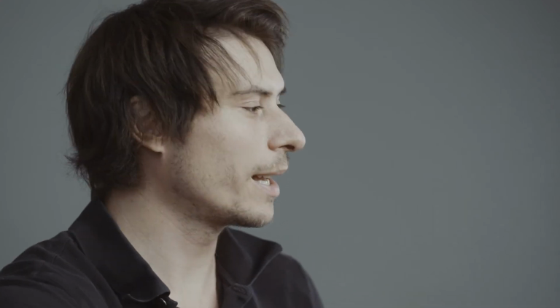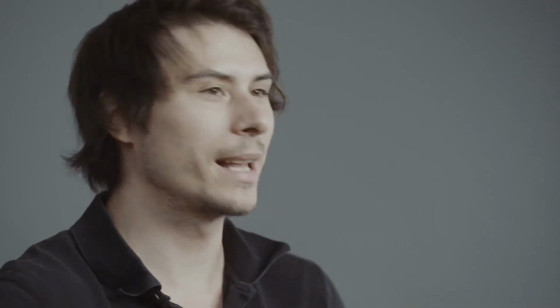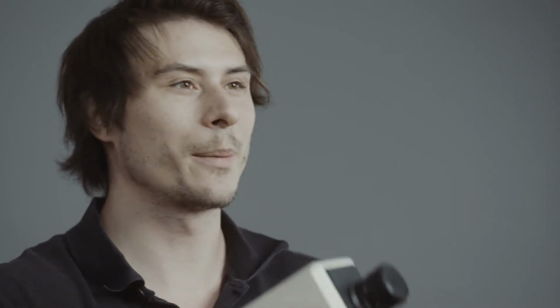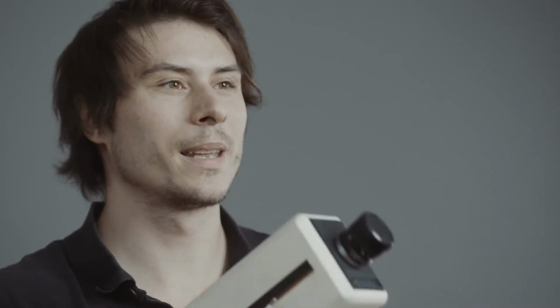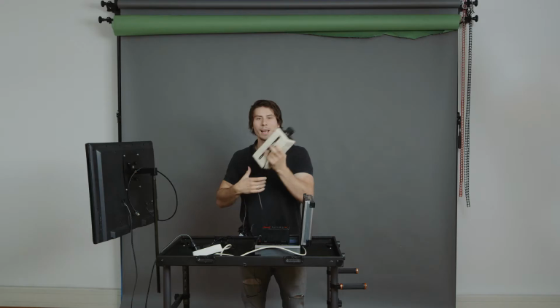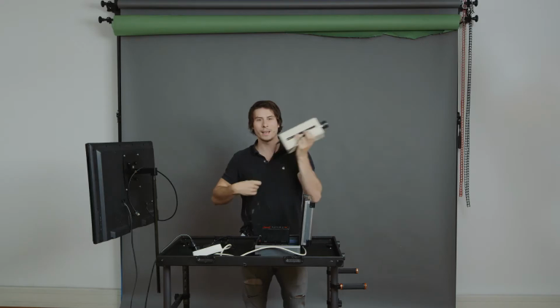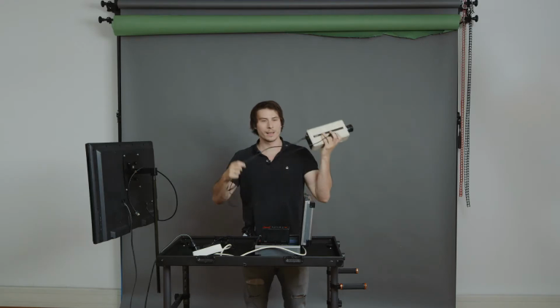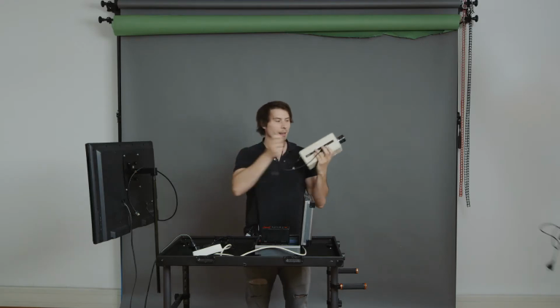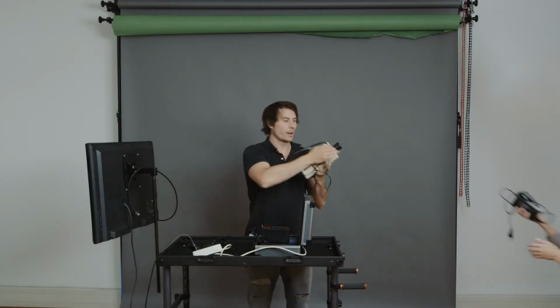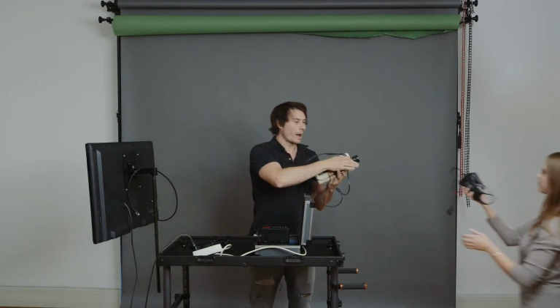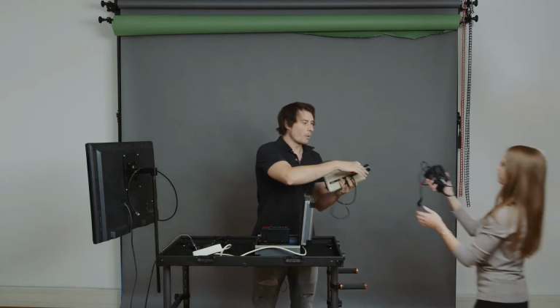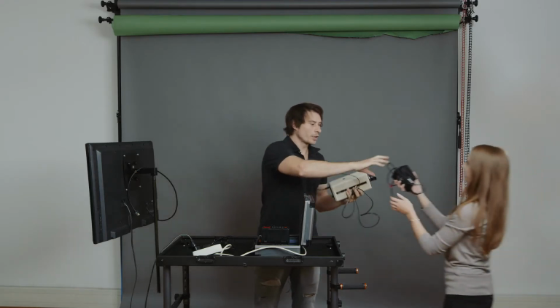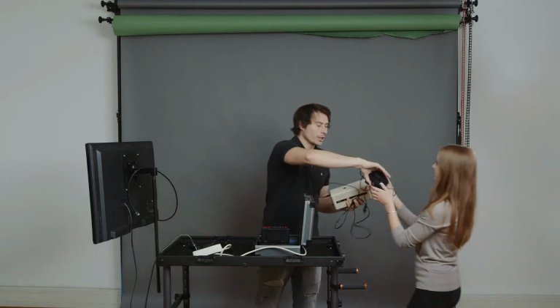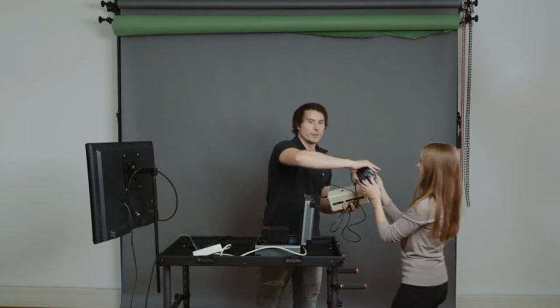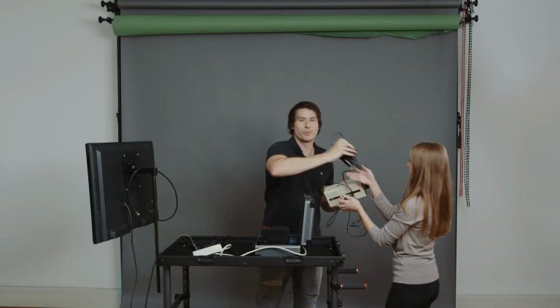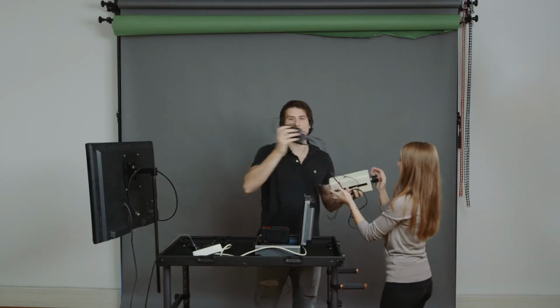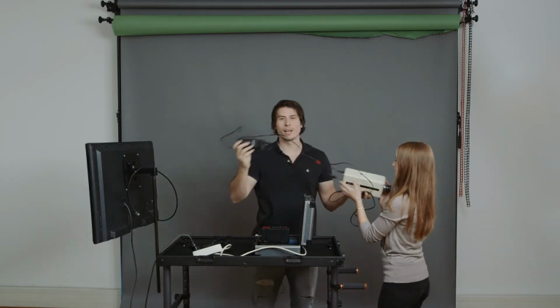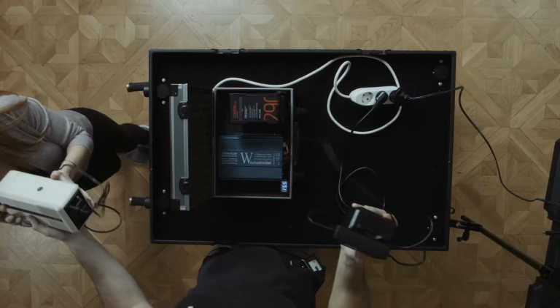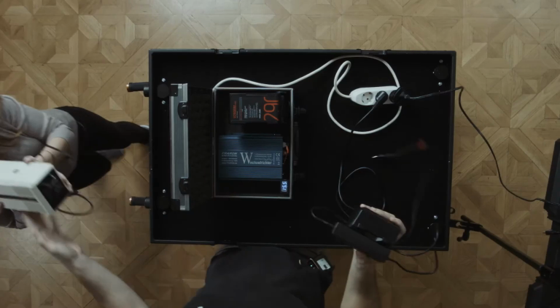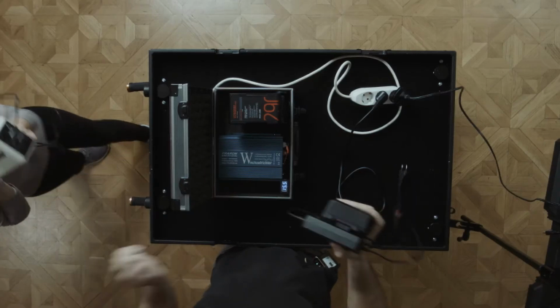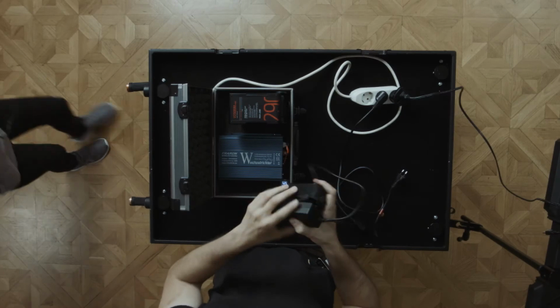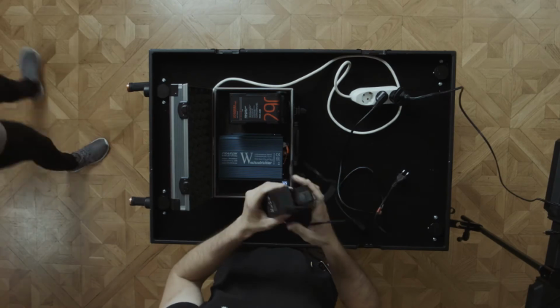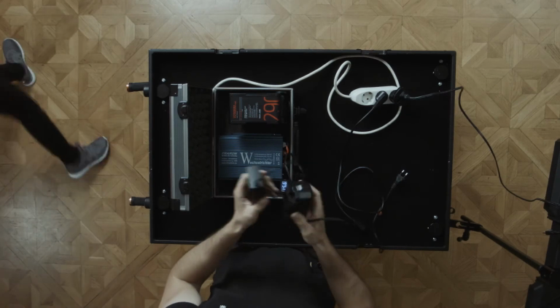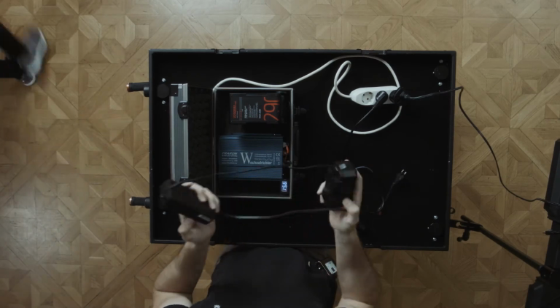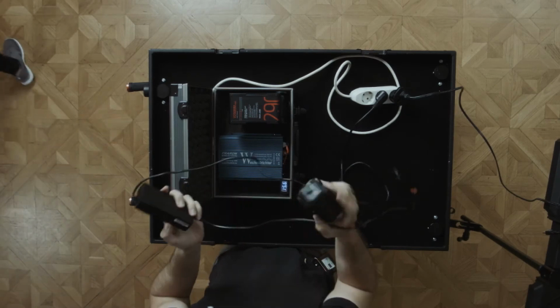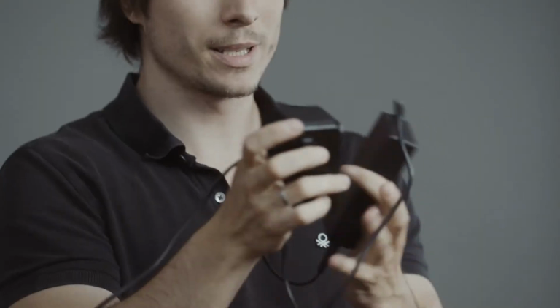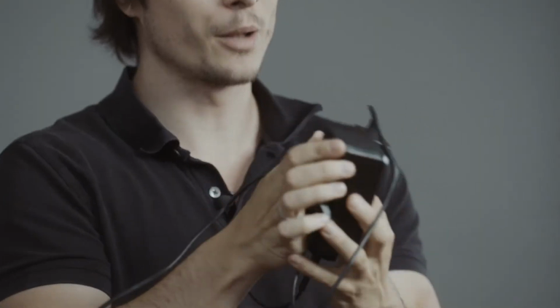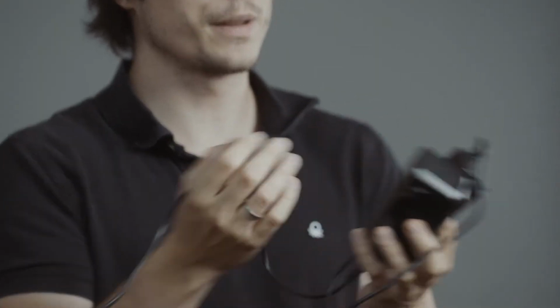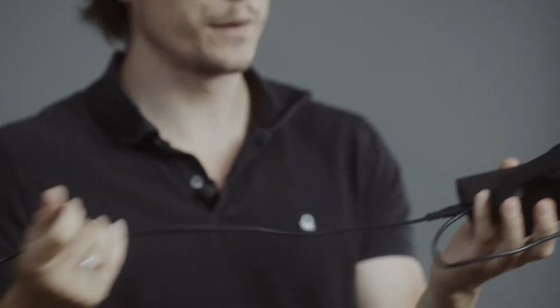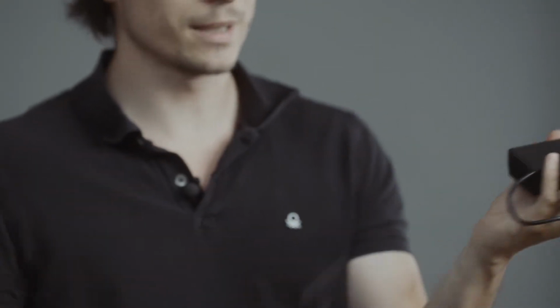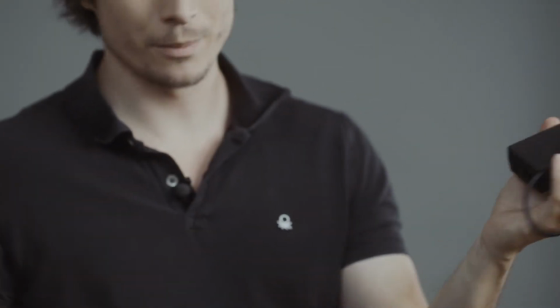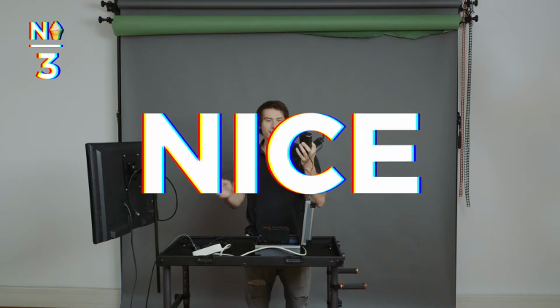Or, we can add something like a movie charger, so we can charge our movie batteries in the field.